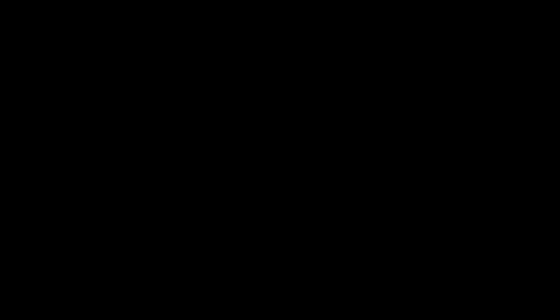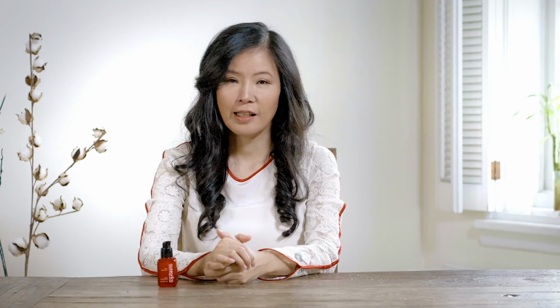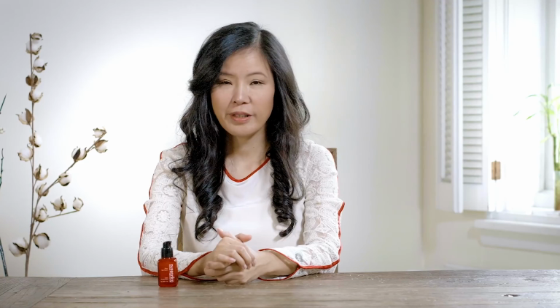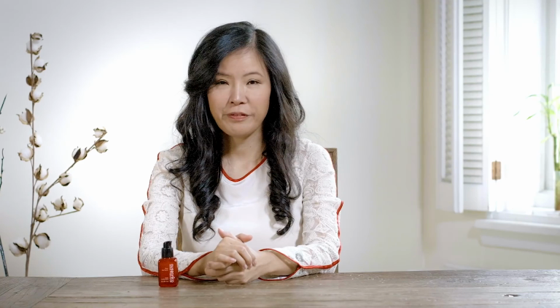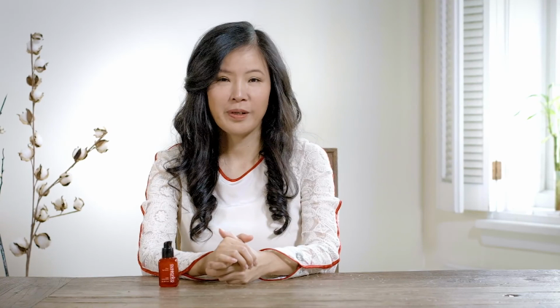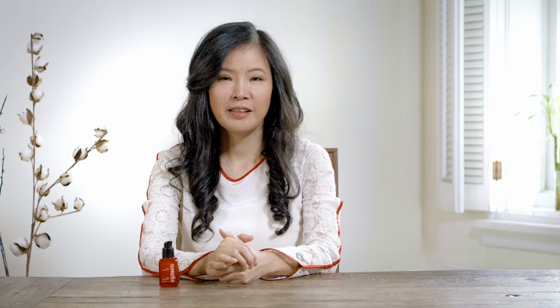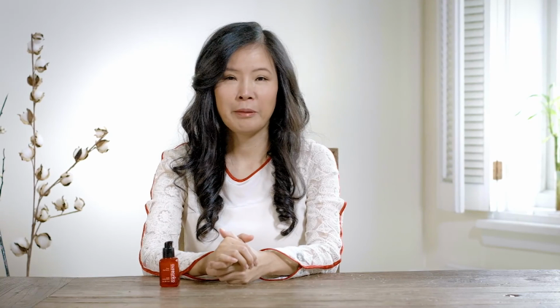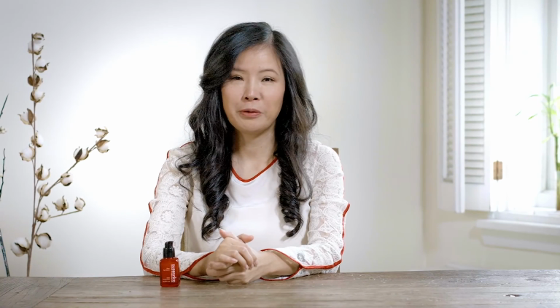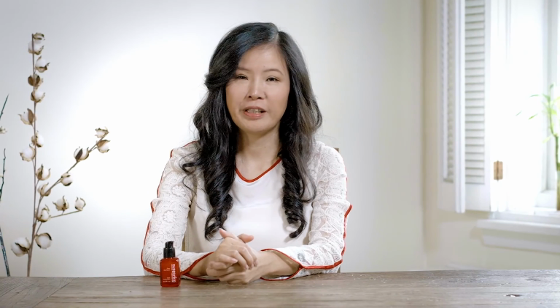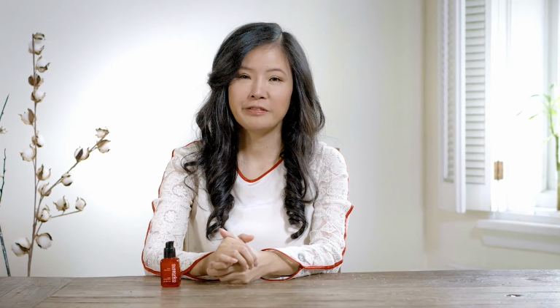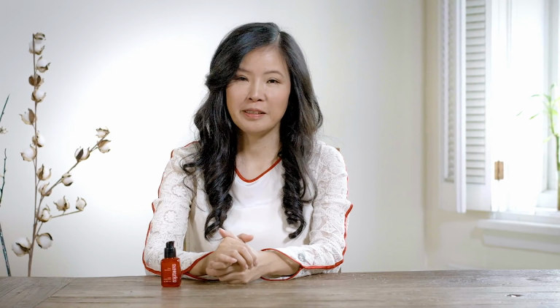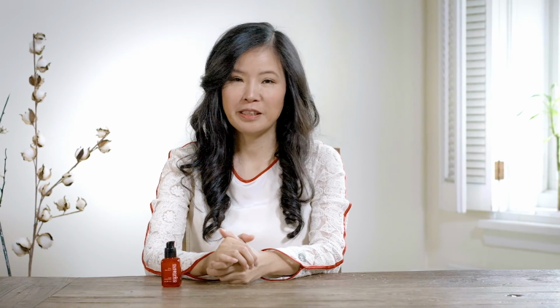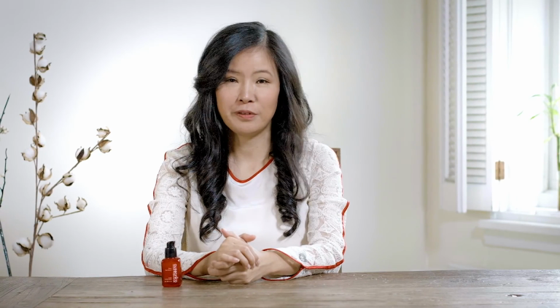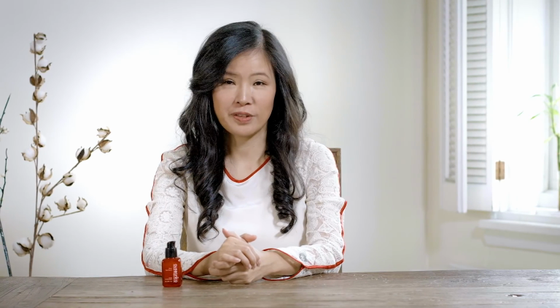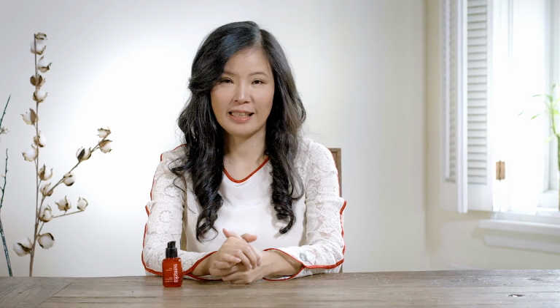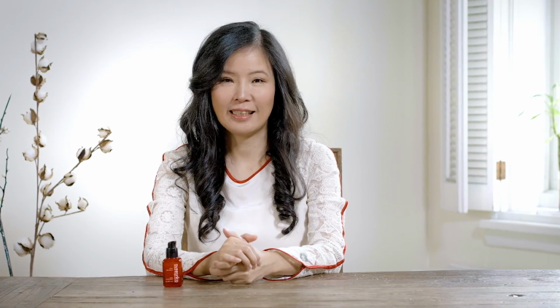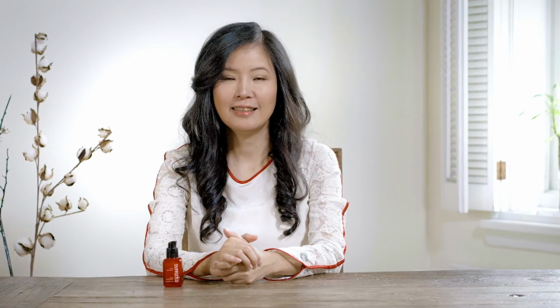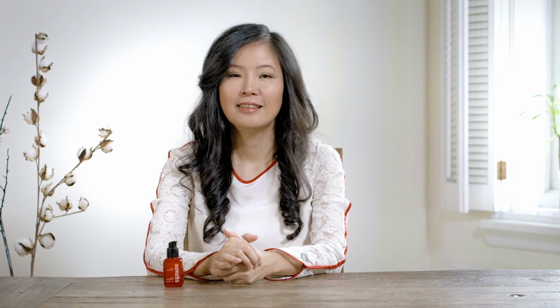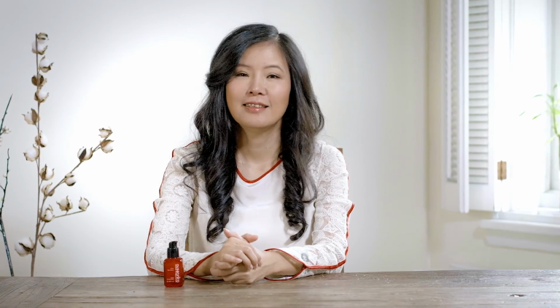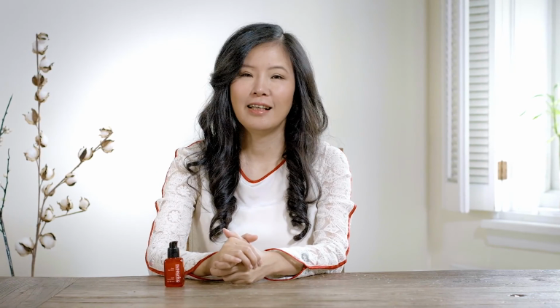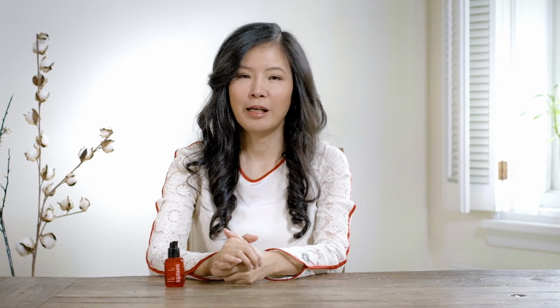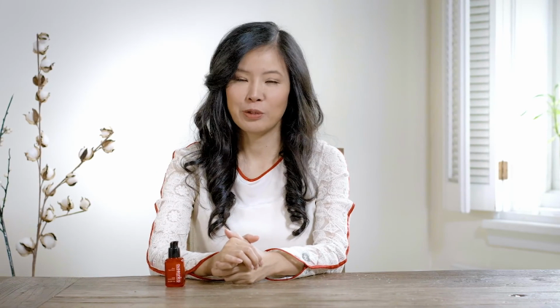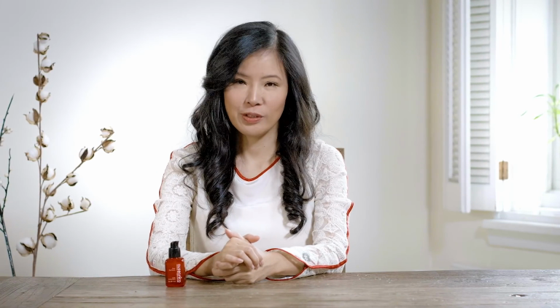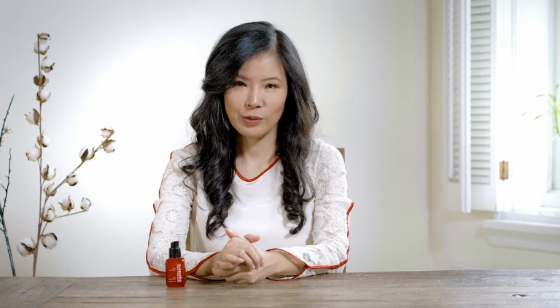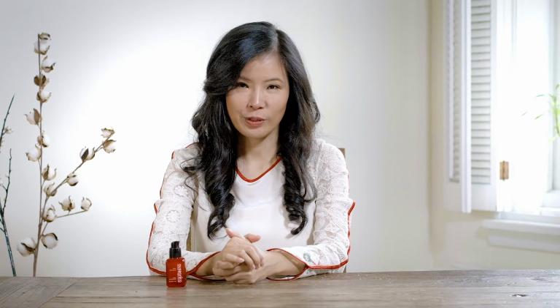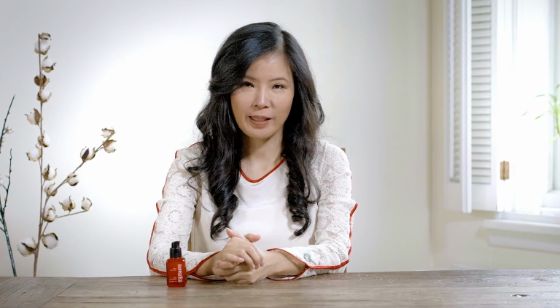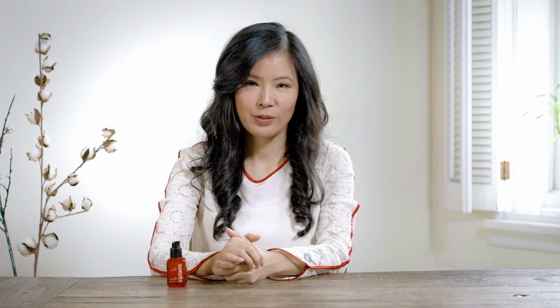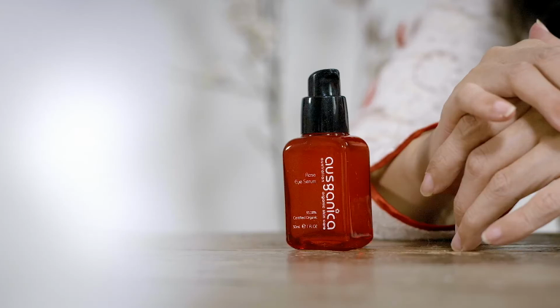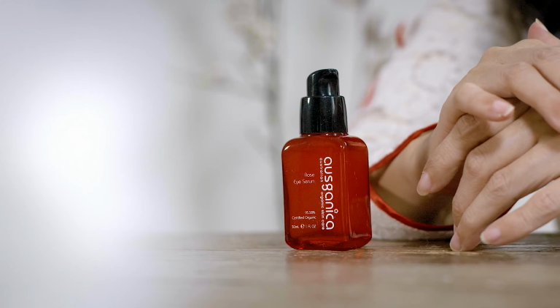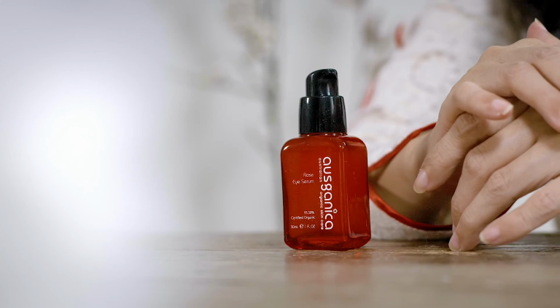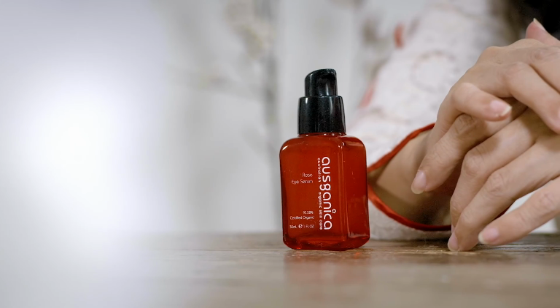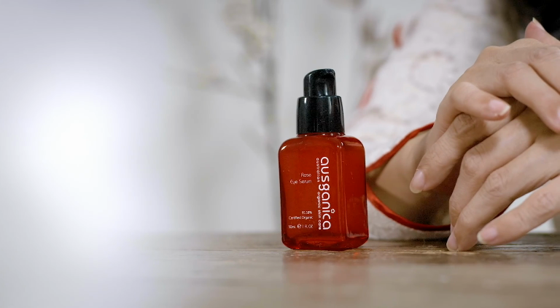Hello everyone, I'm Maureen, founder of Oskanica. Today I'm going to talk about Rose Eye Serum.